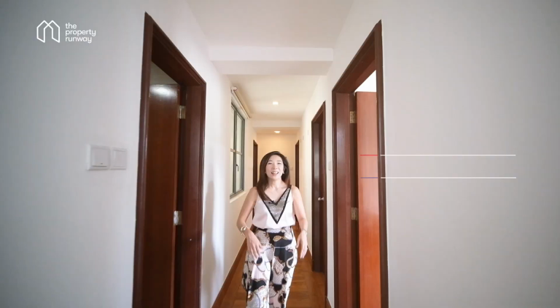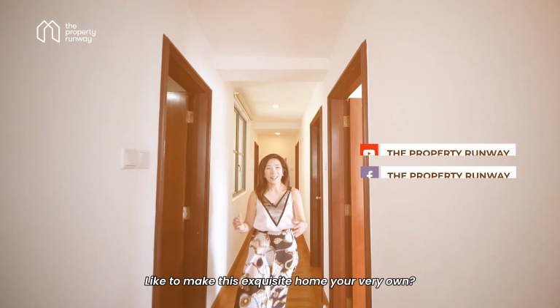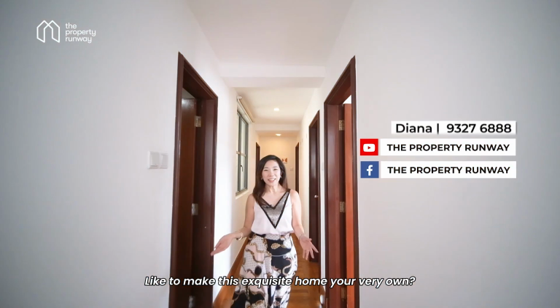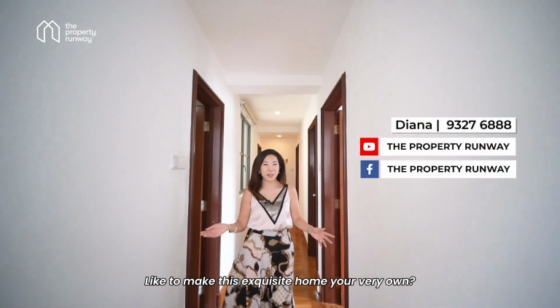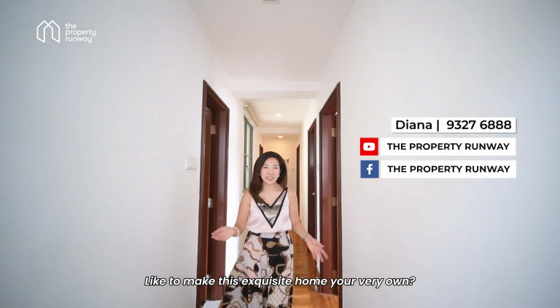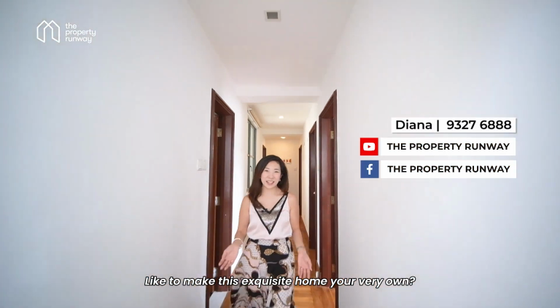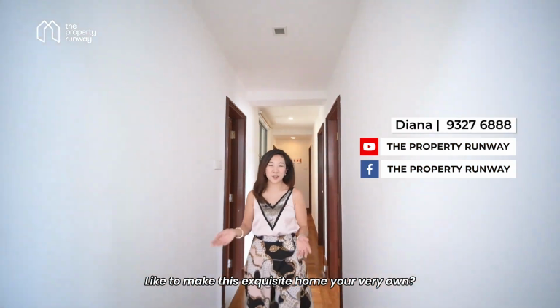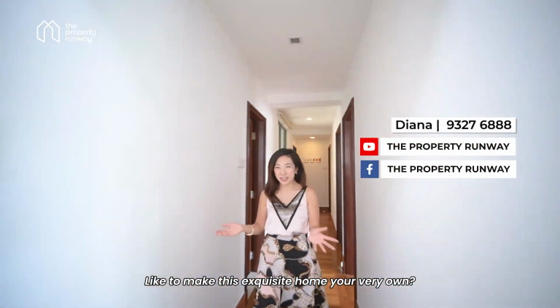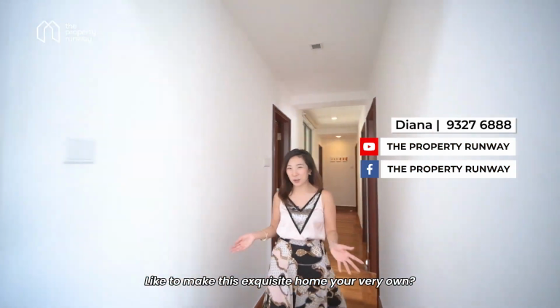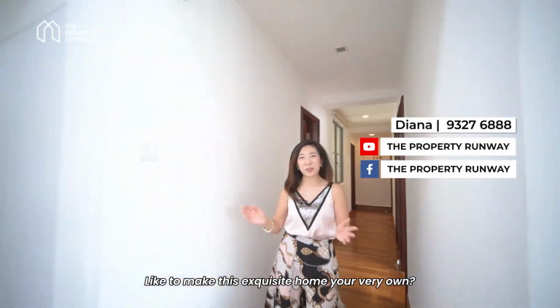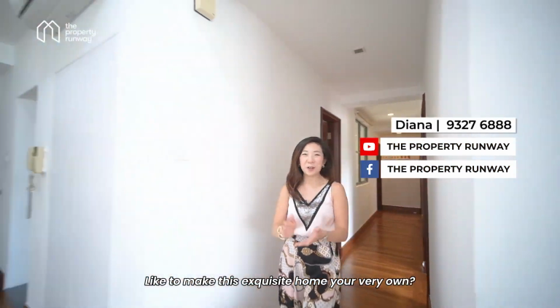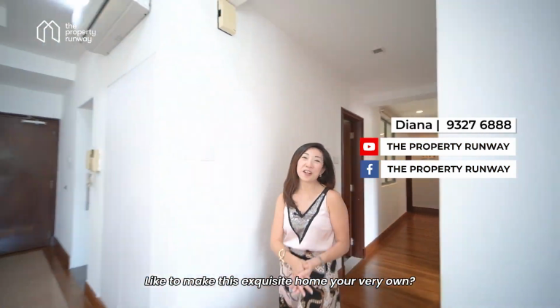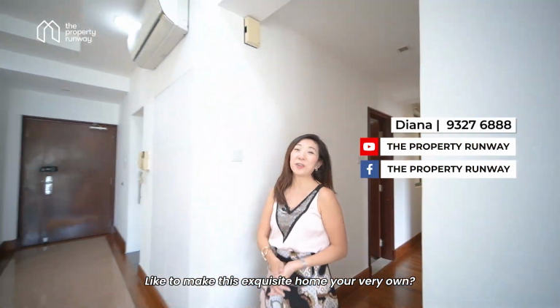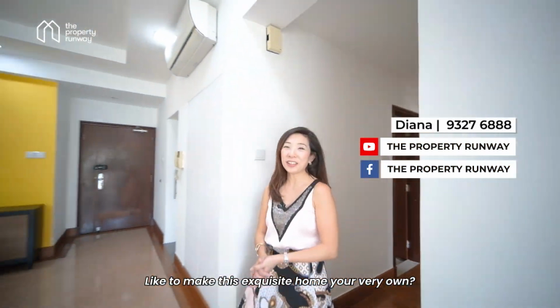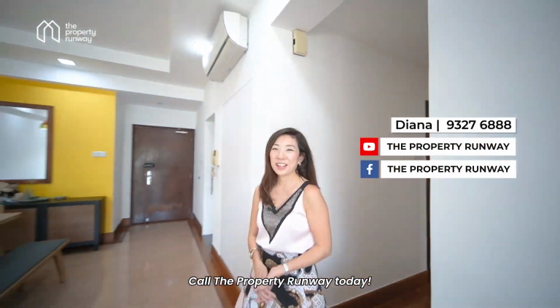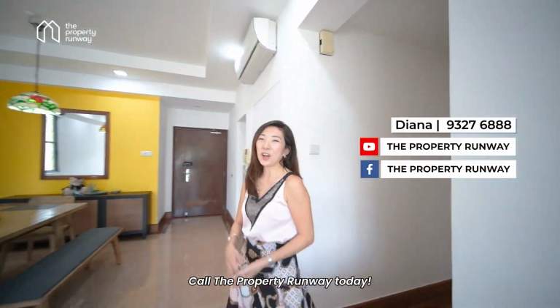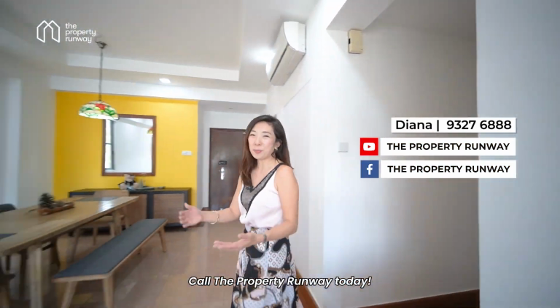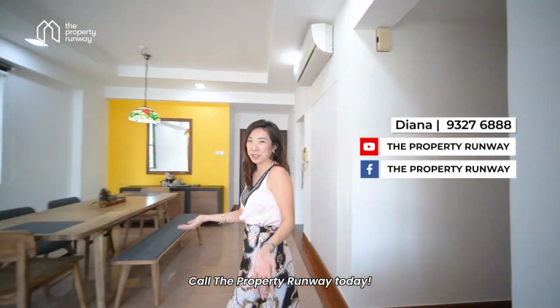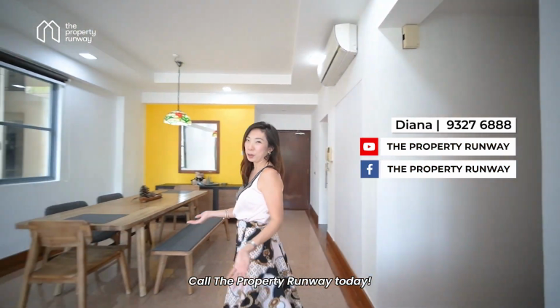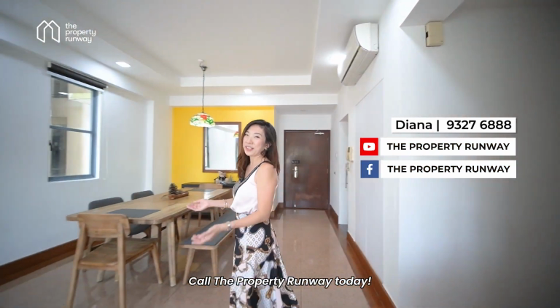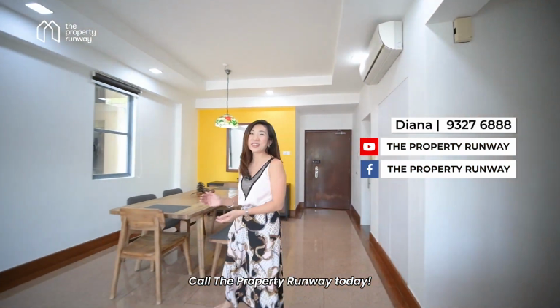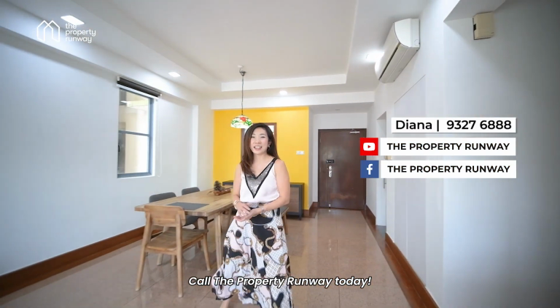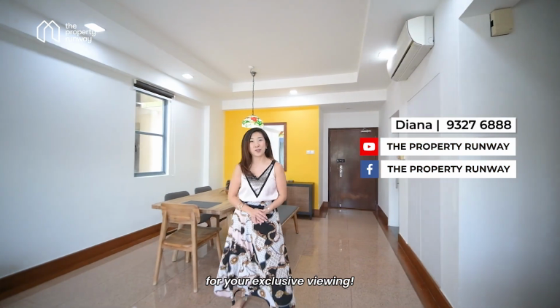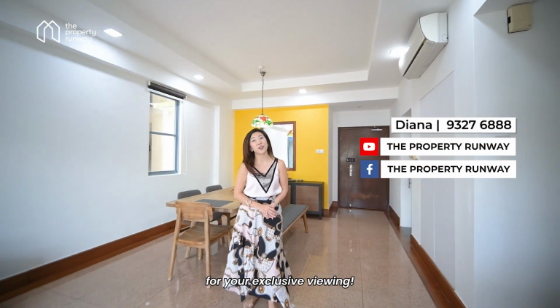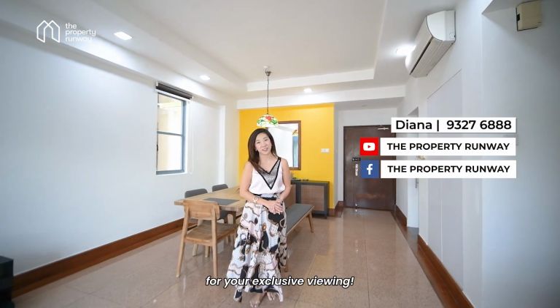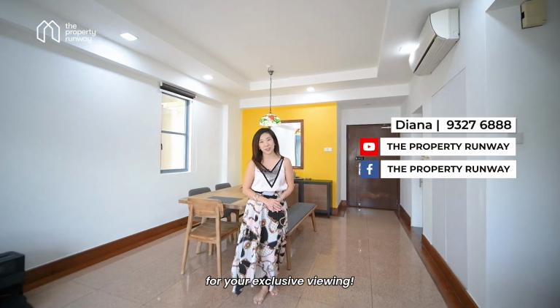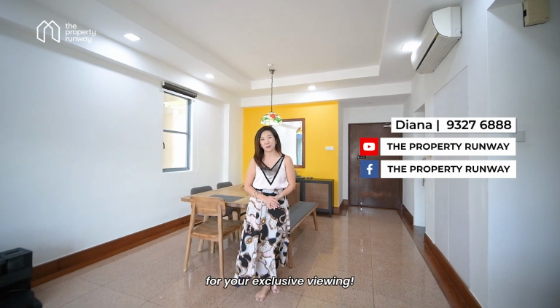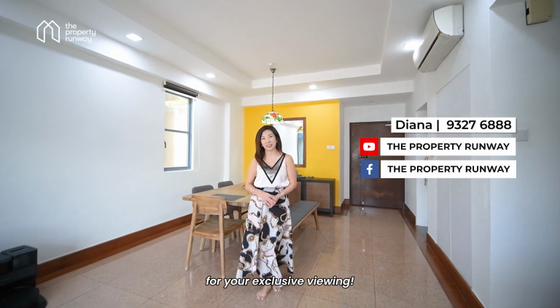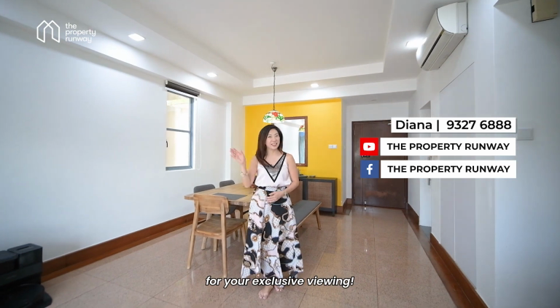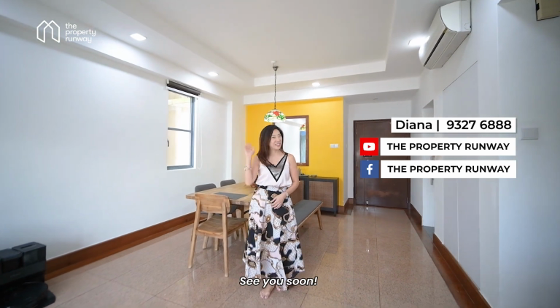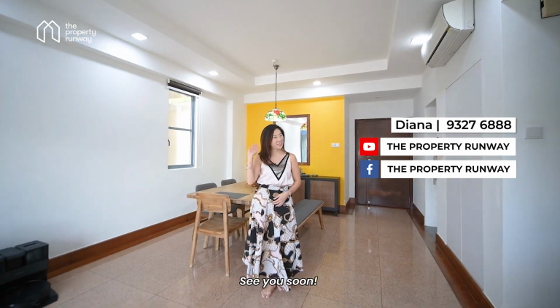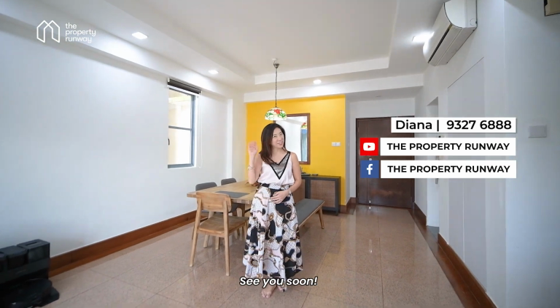Like to make this exquisite home your very own? Call Property Runway today for your exclusive viewing. See you soon!